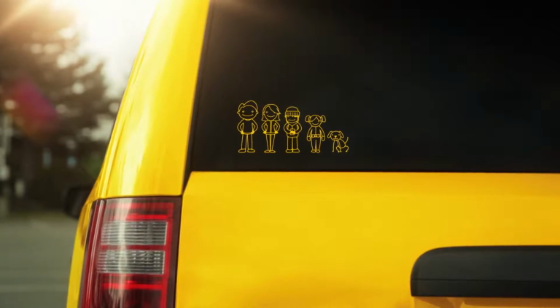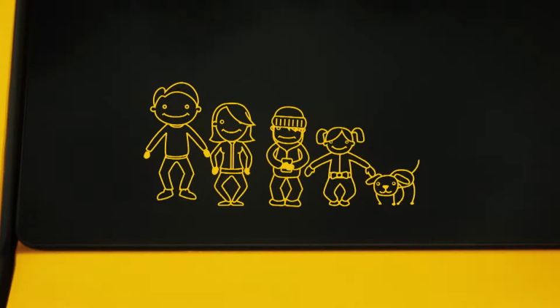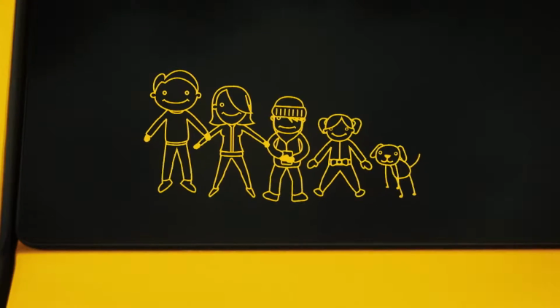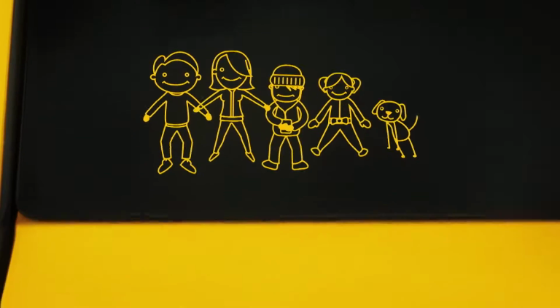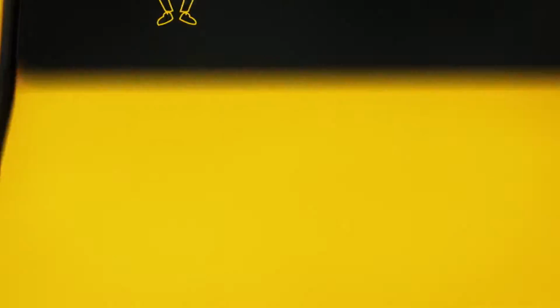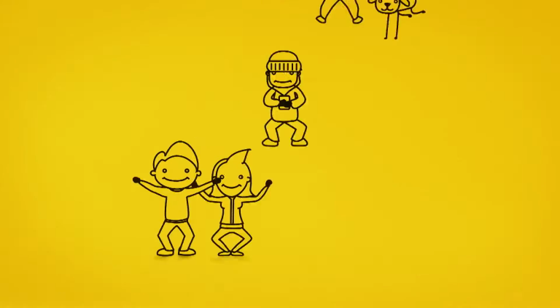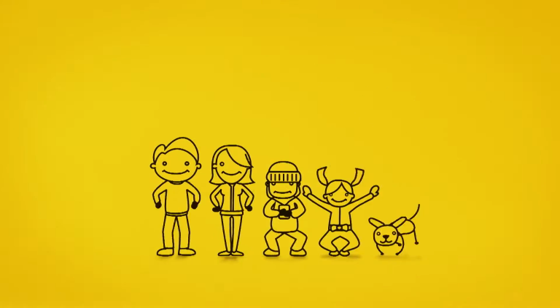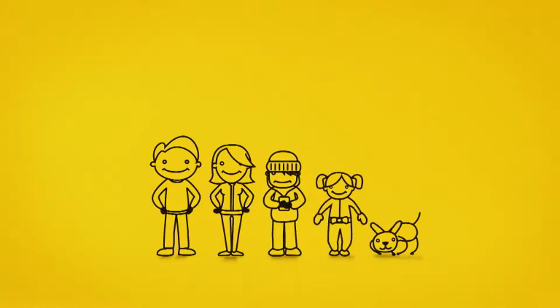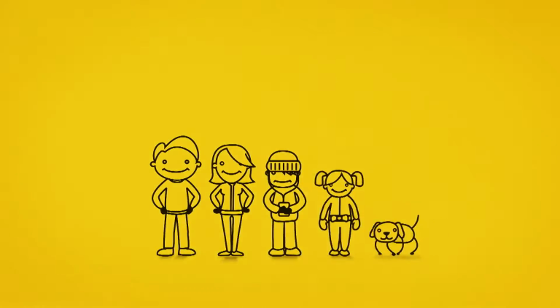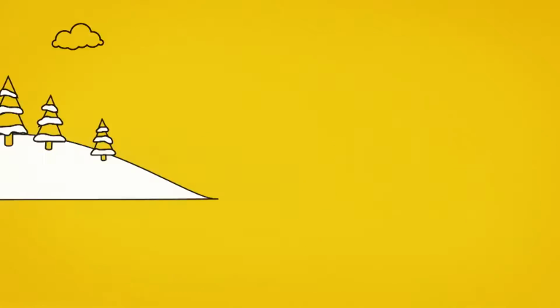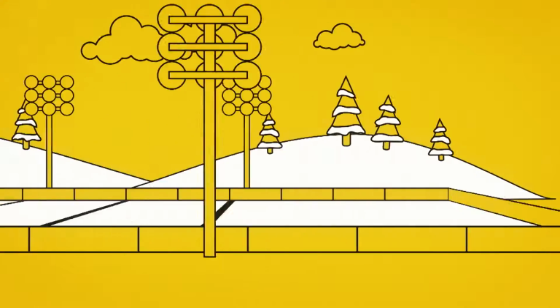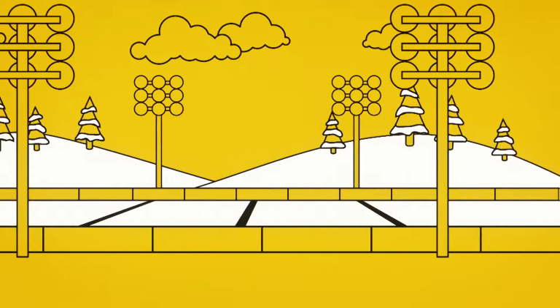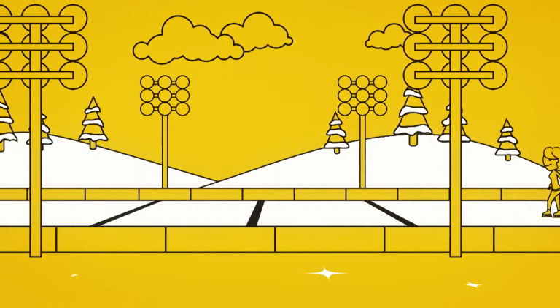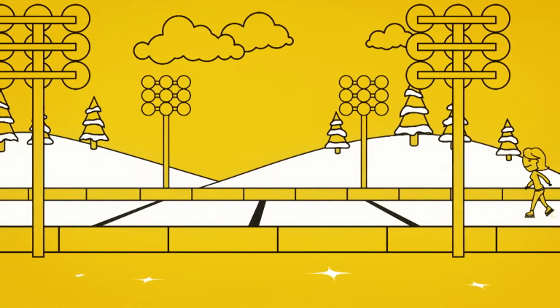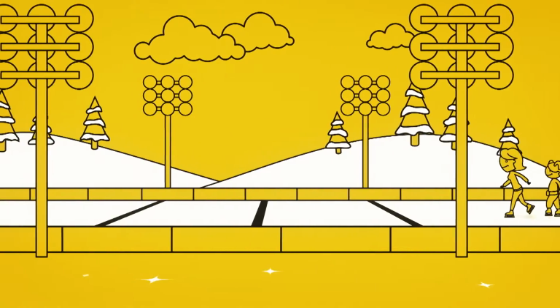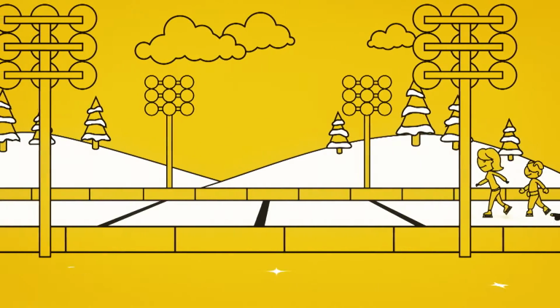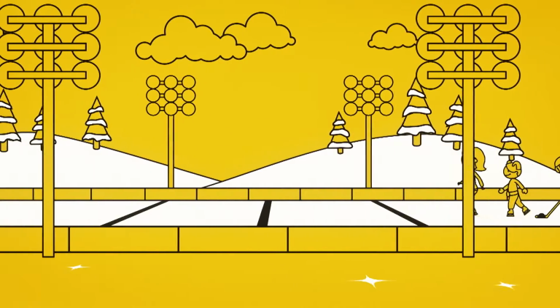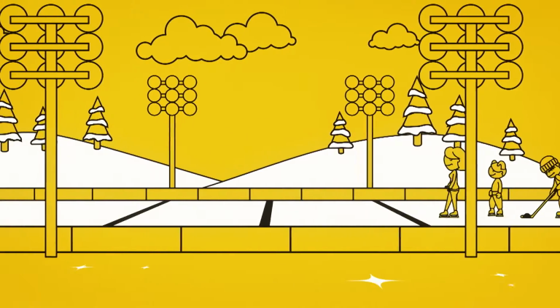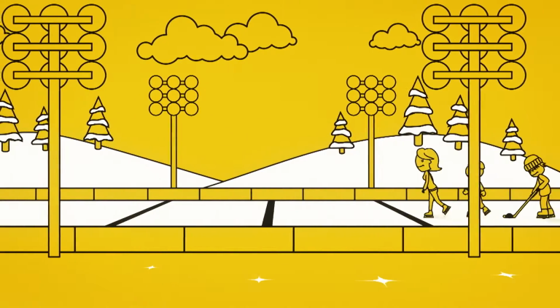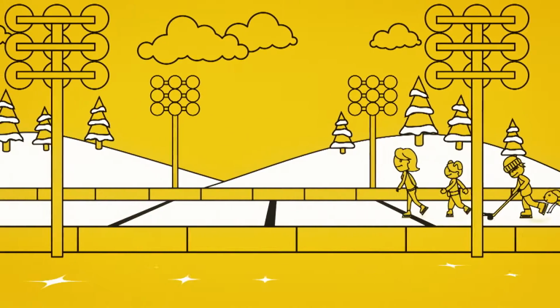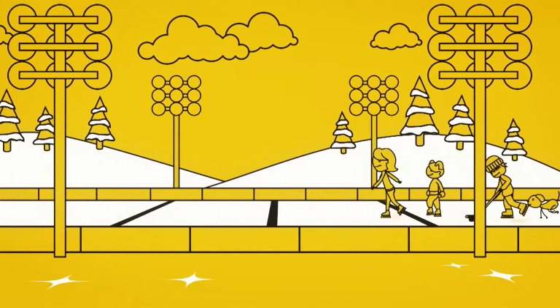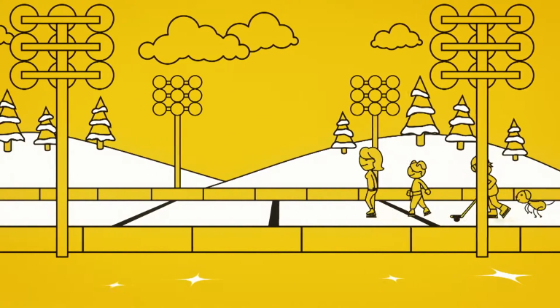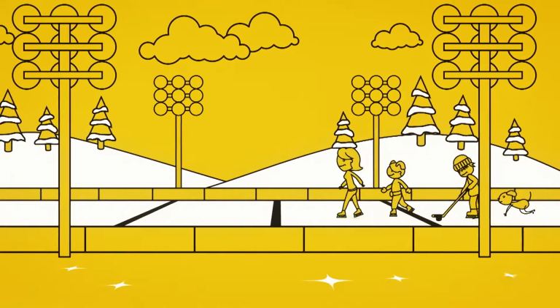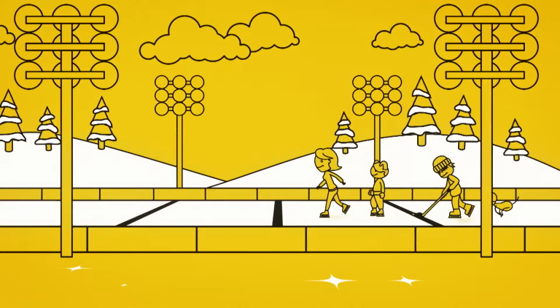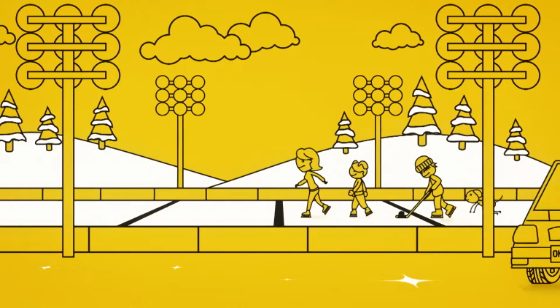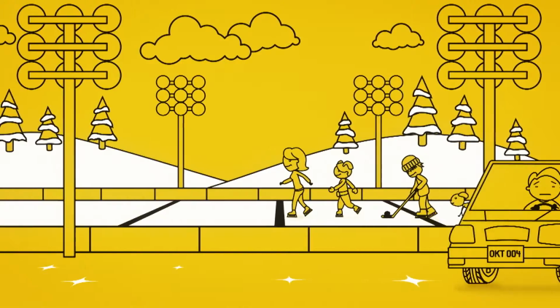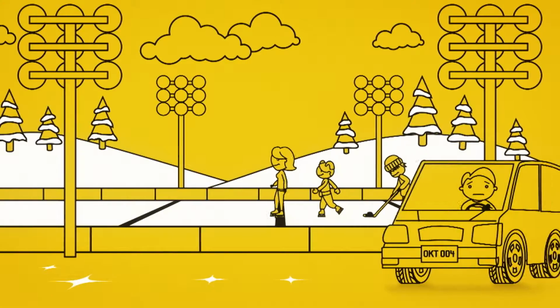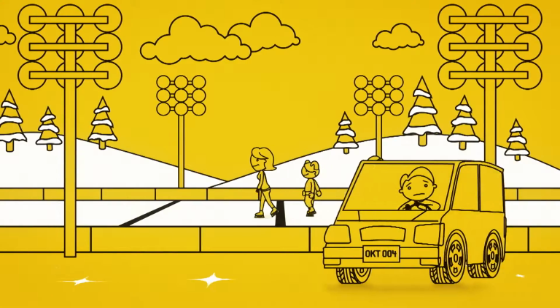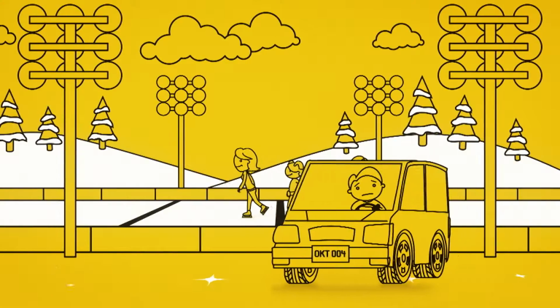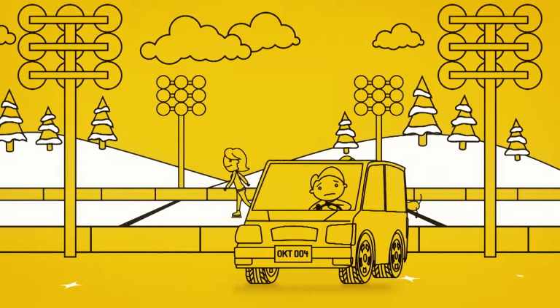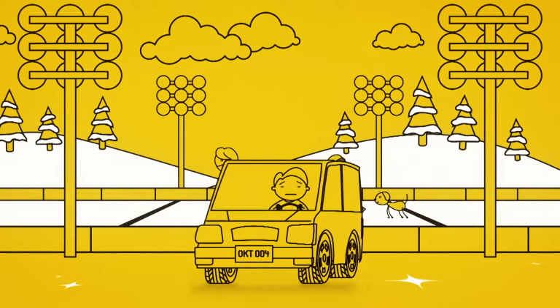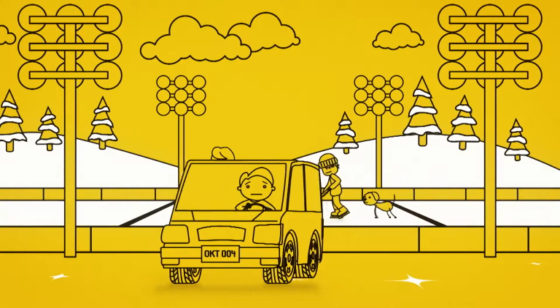Our family is always busy, even in winter. But without the right tires, things can get a little out of control.